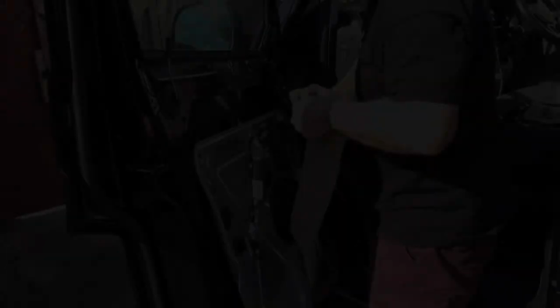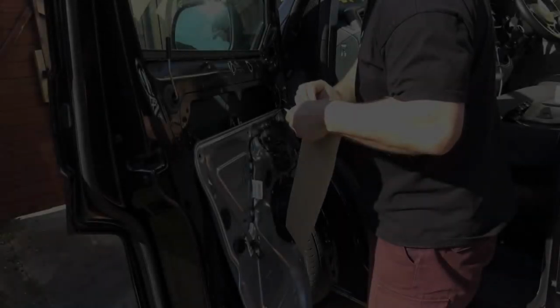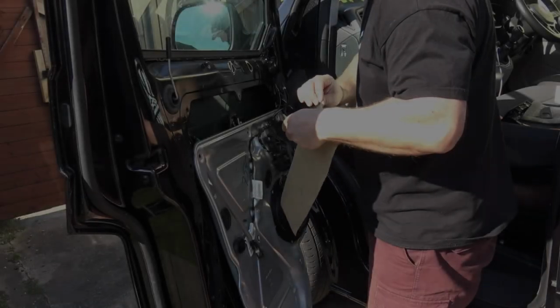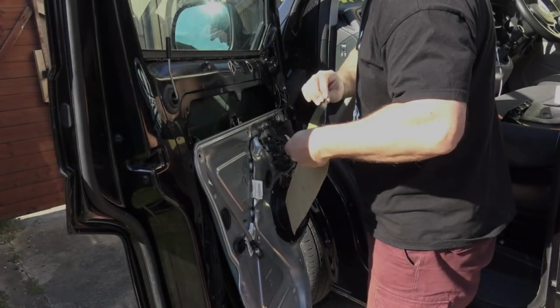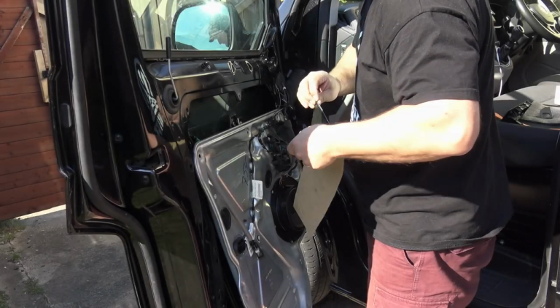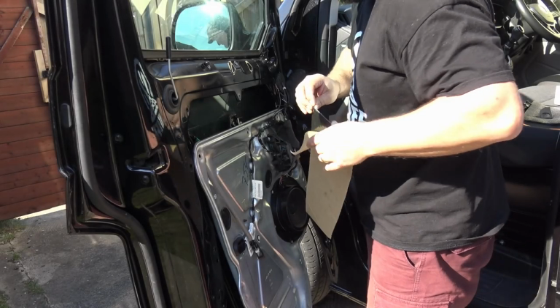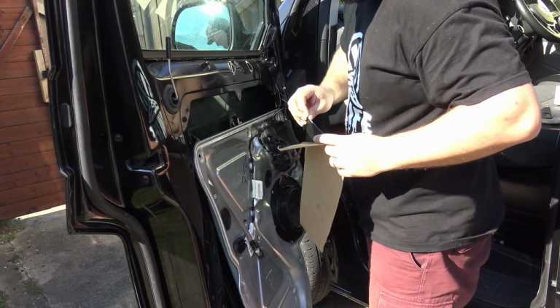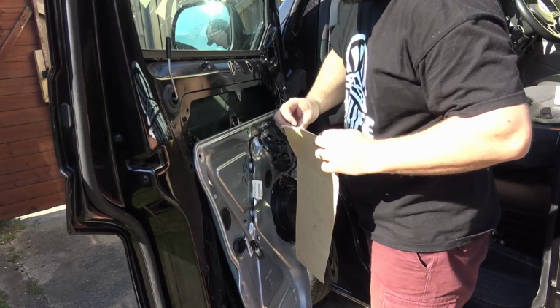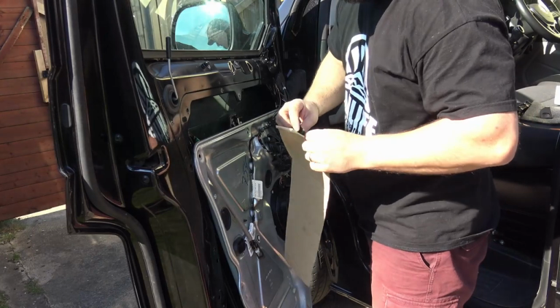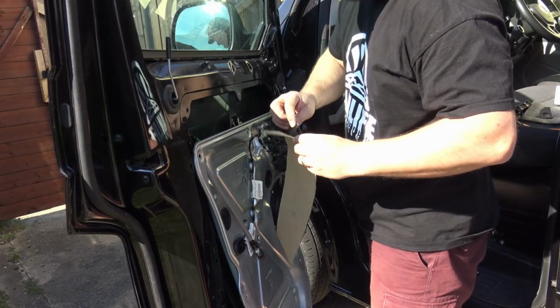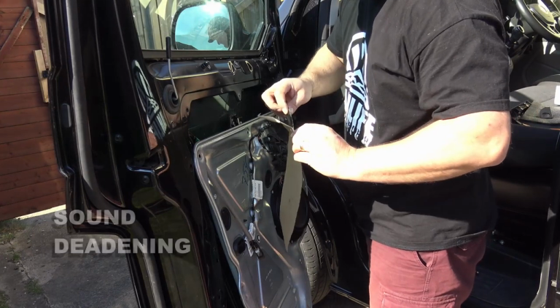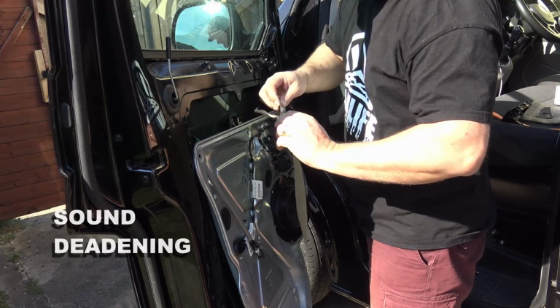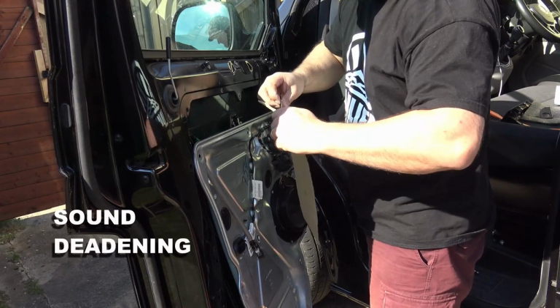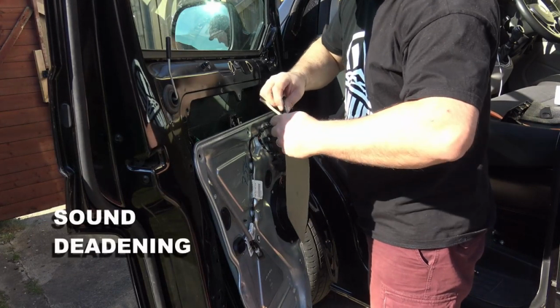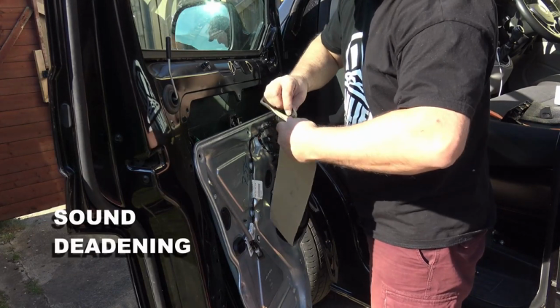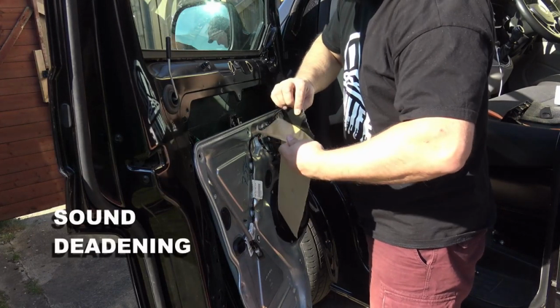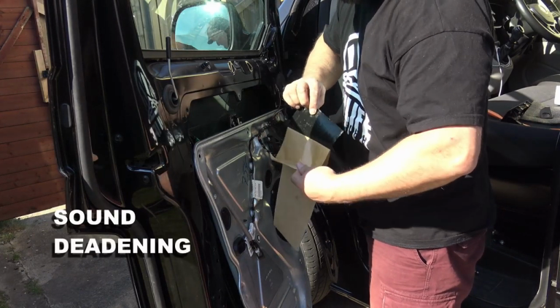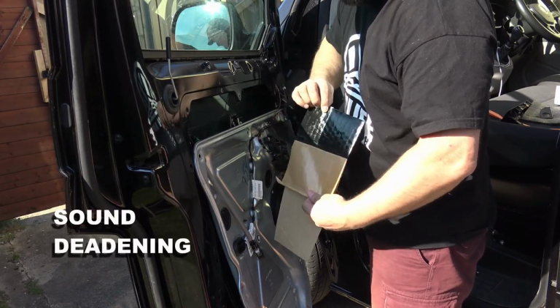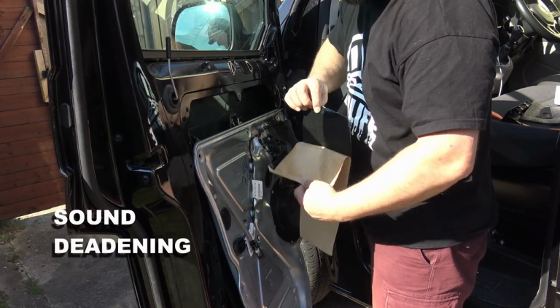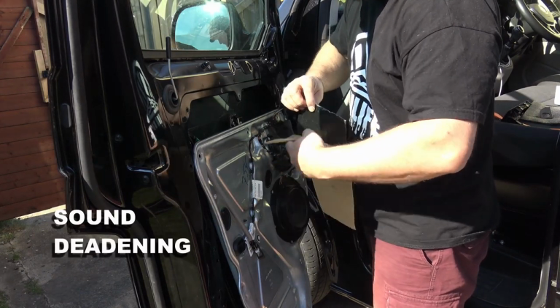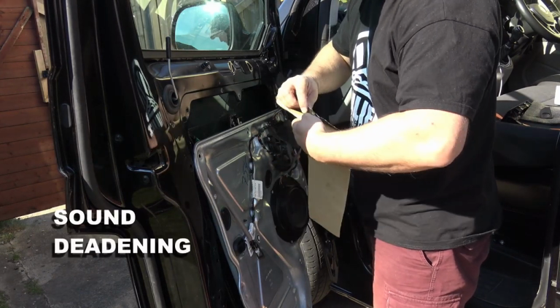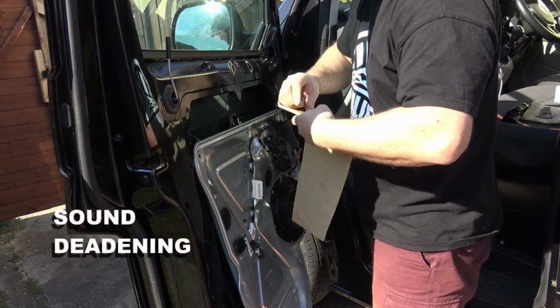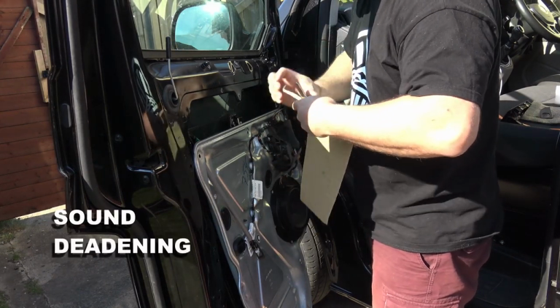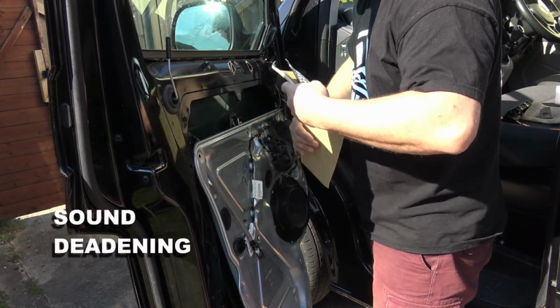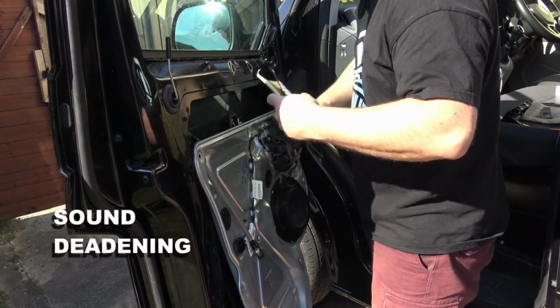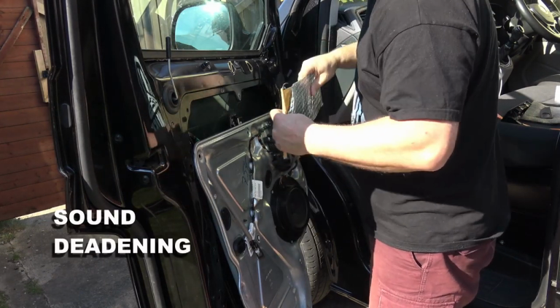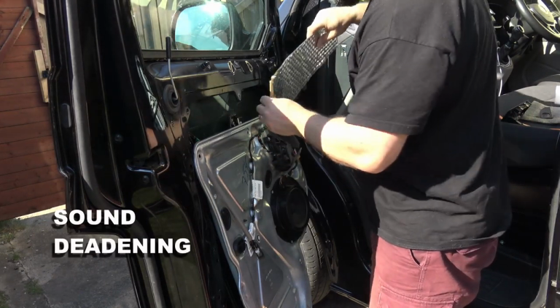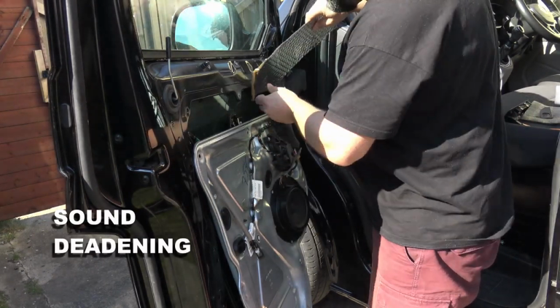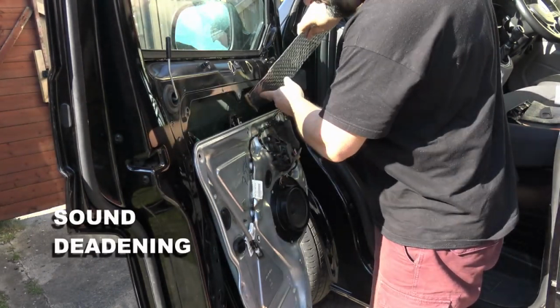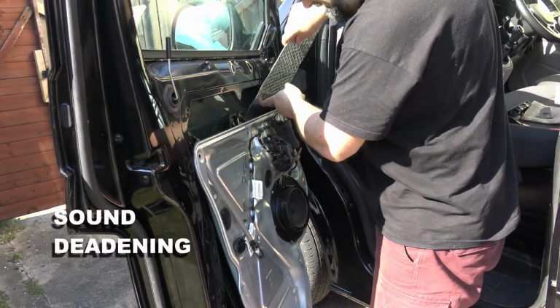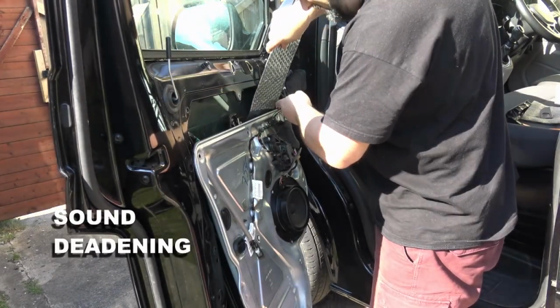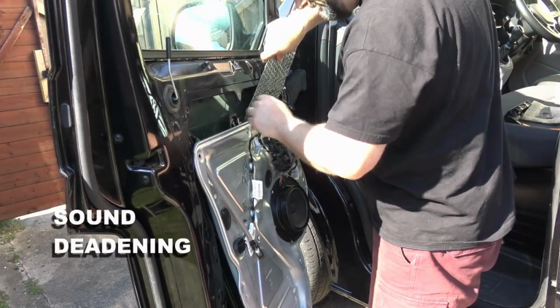Hey everyone, here it is. Not just fitting rubber door seals, but sound deadening your cab.